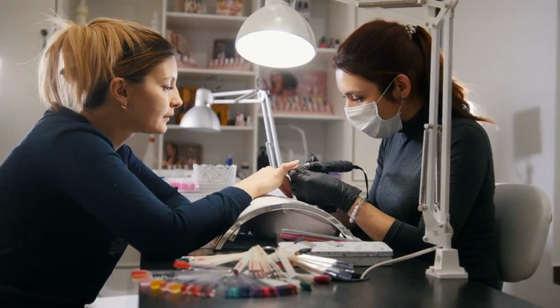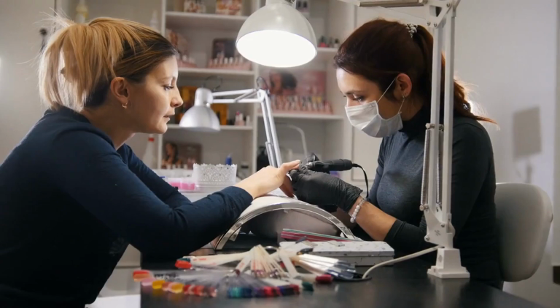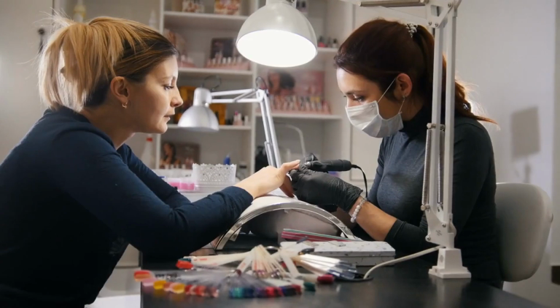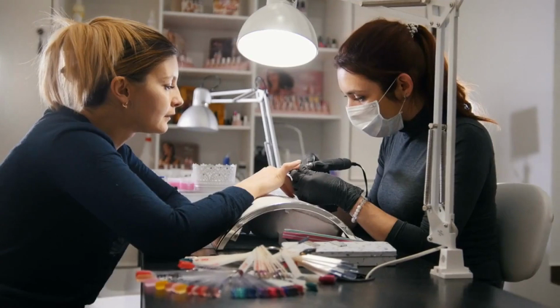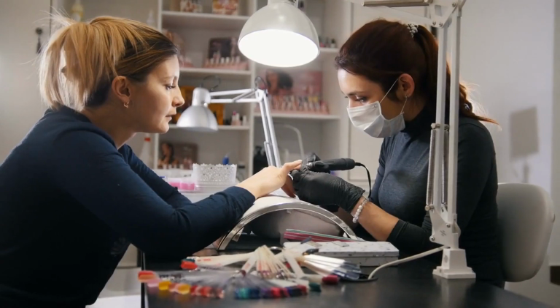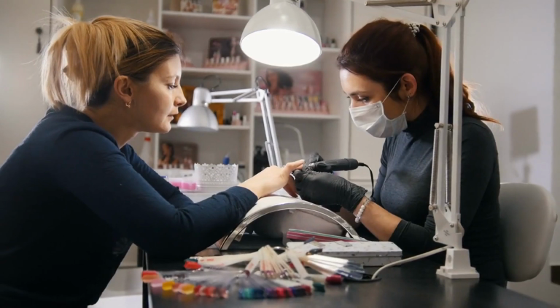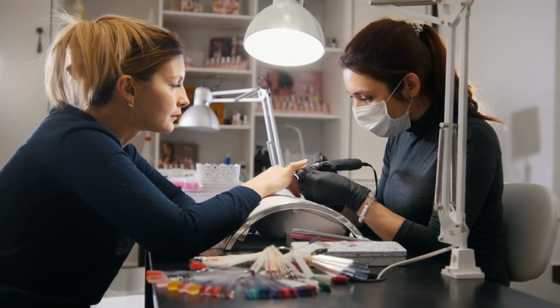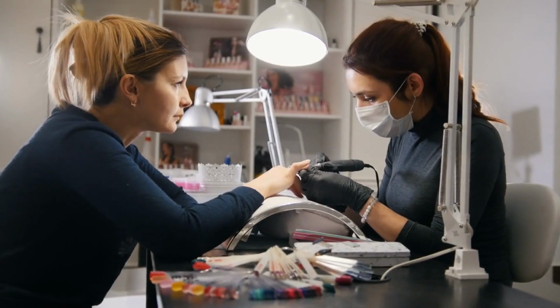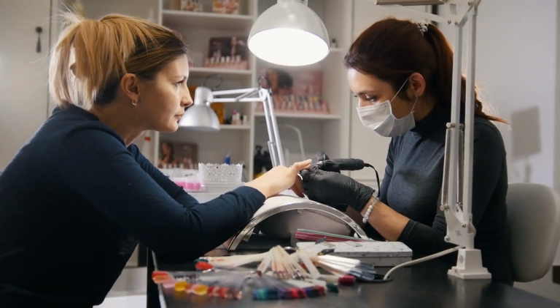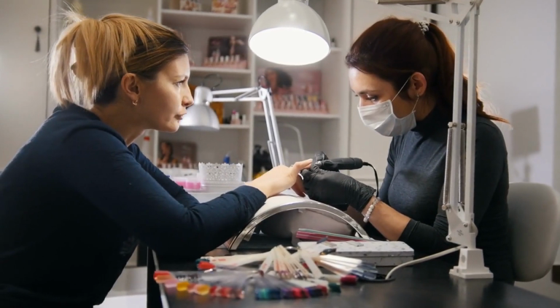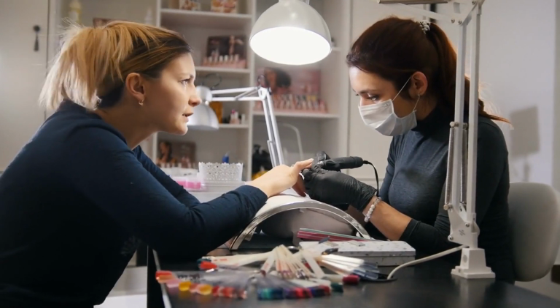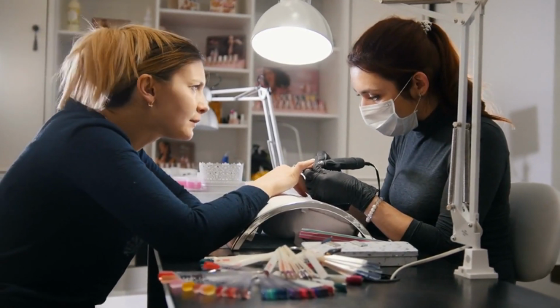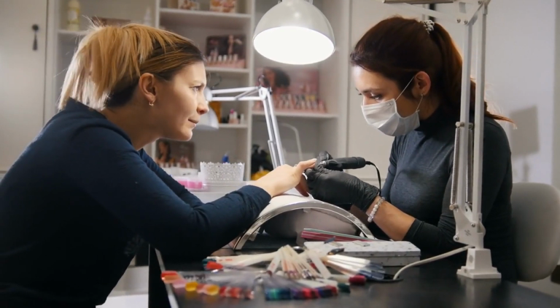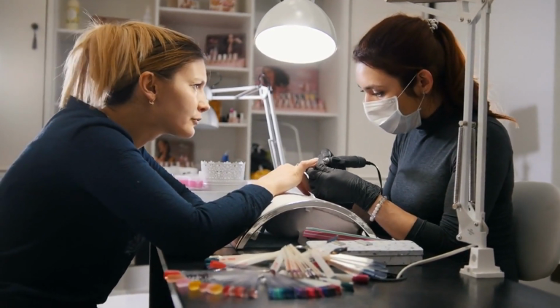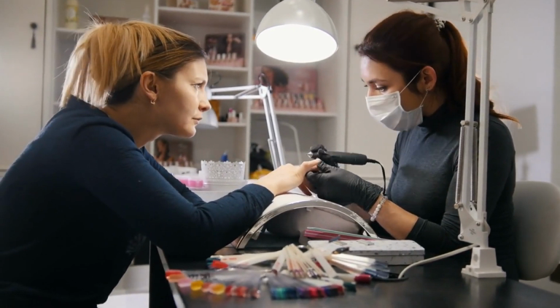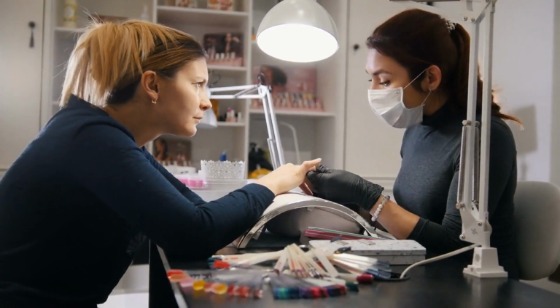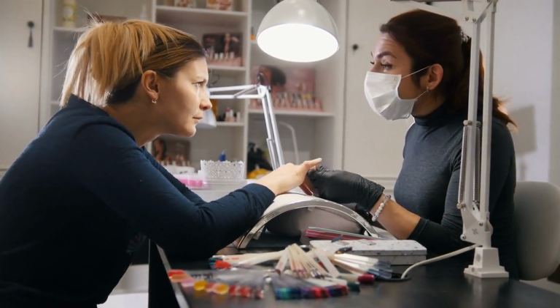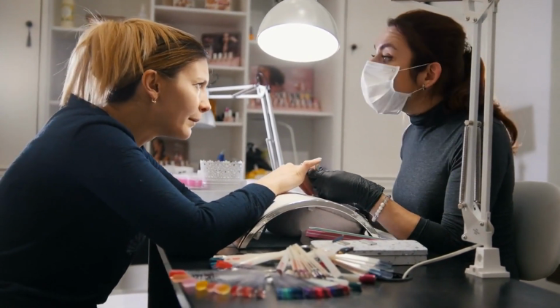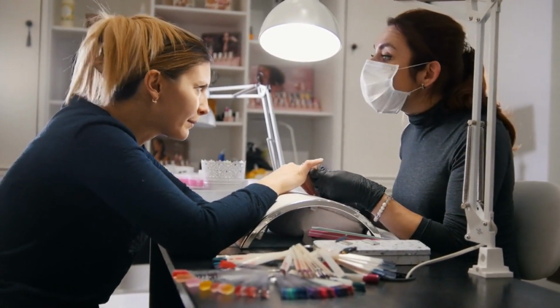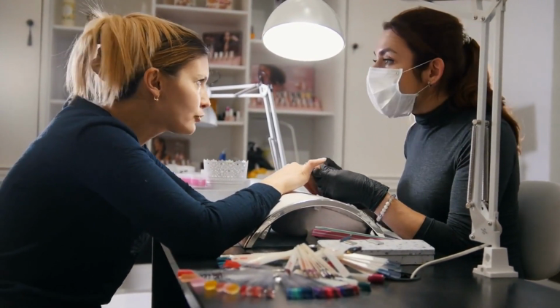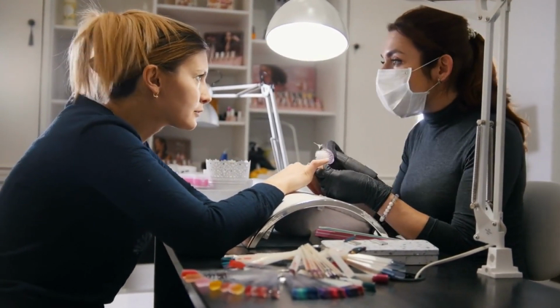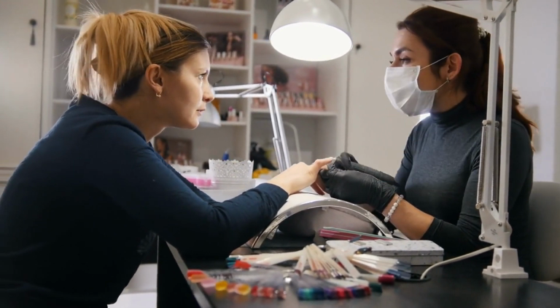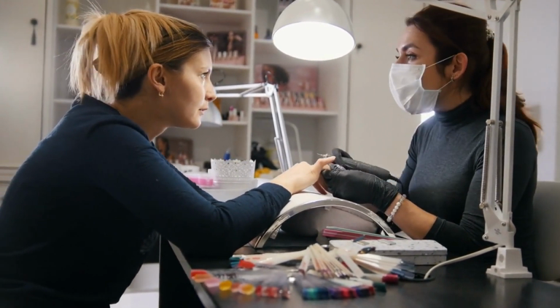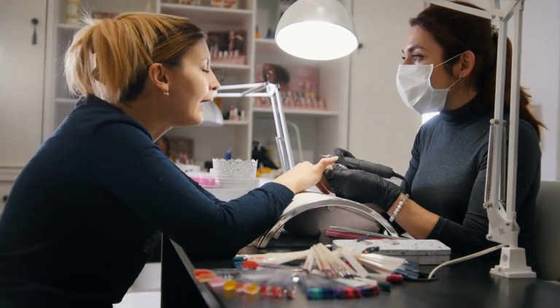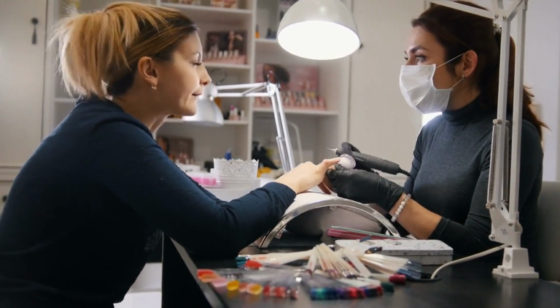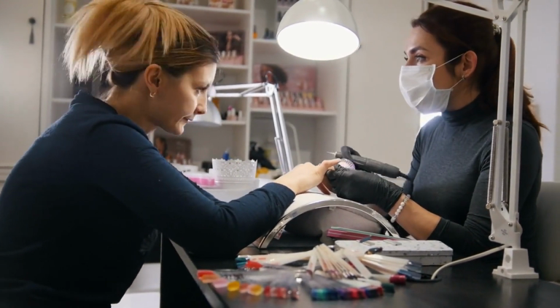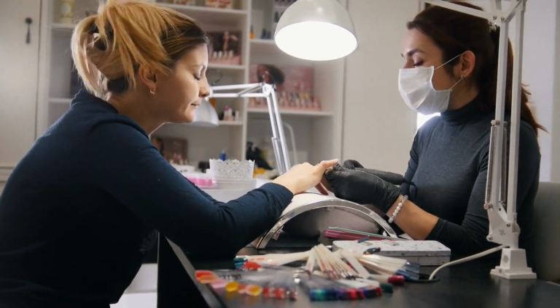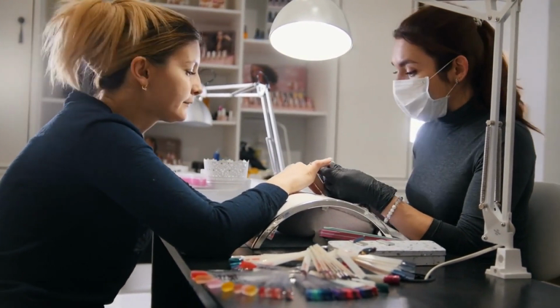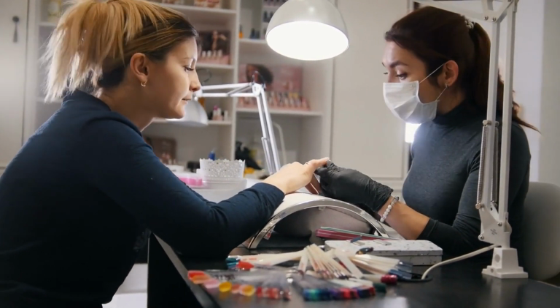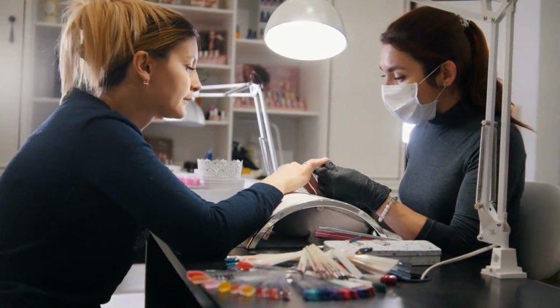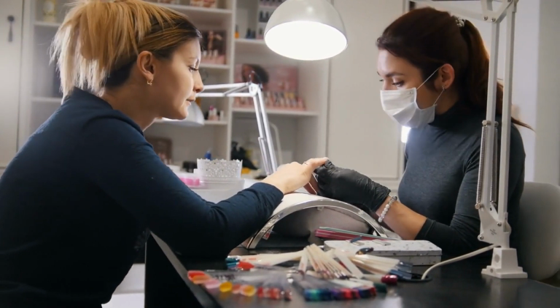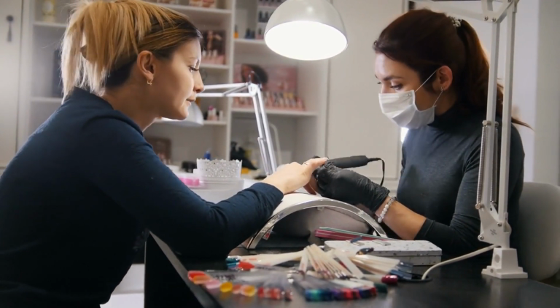Impress your clients, build loyalty, and elevate your salon's reputation with creative nail art solutions.